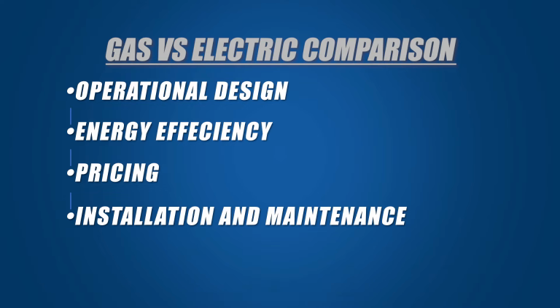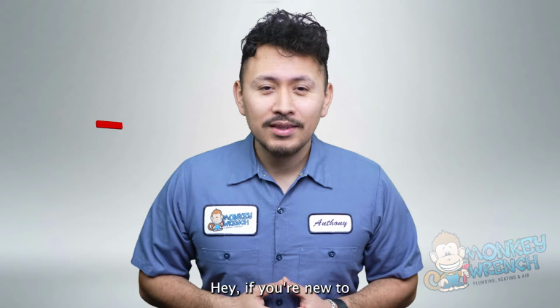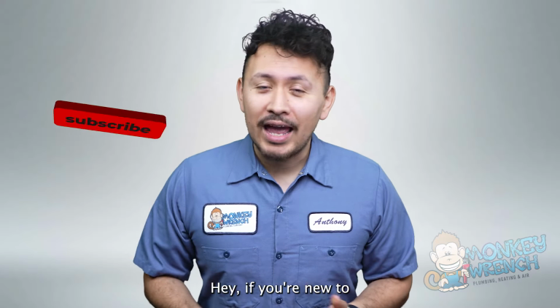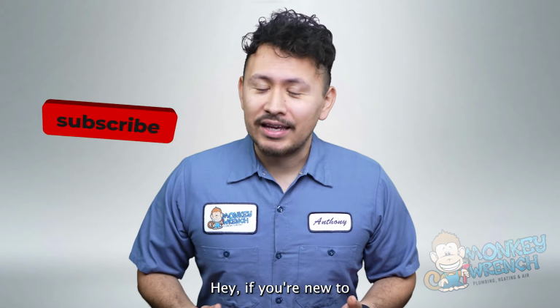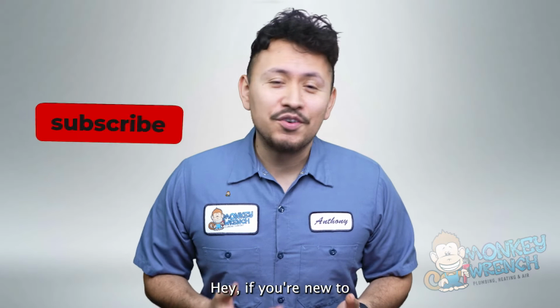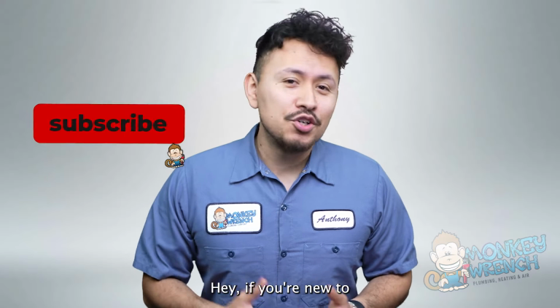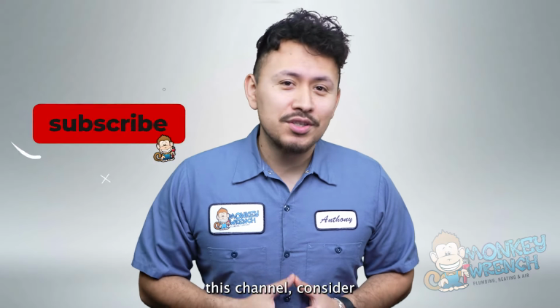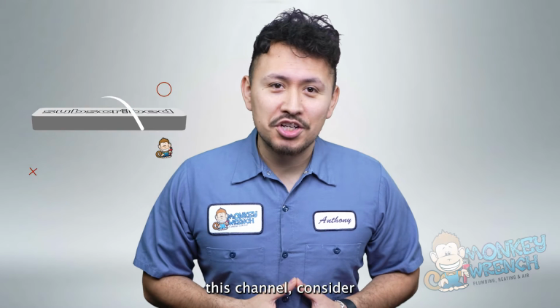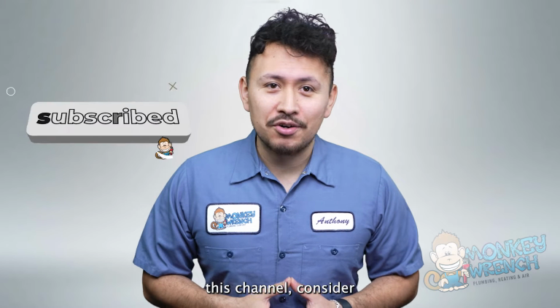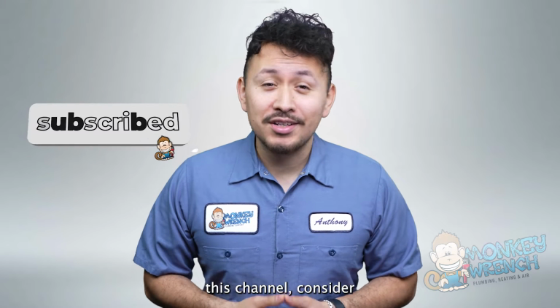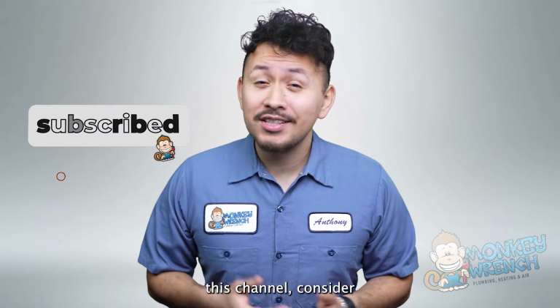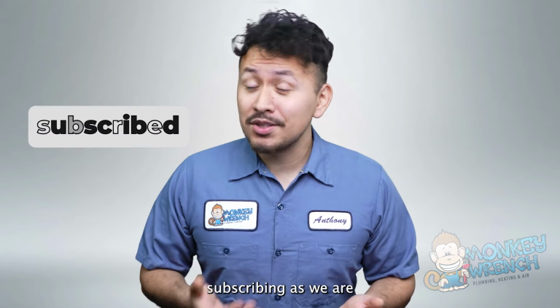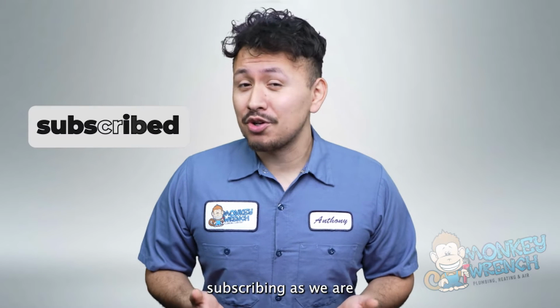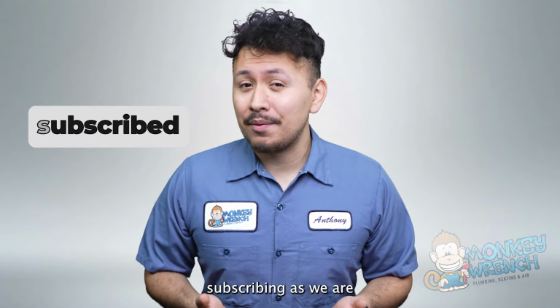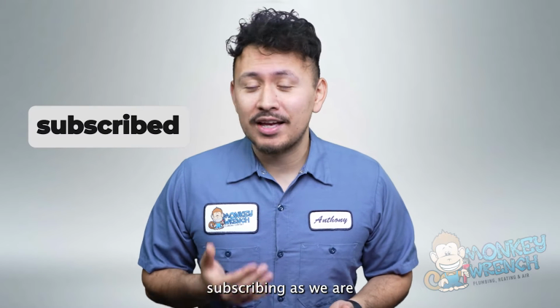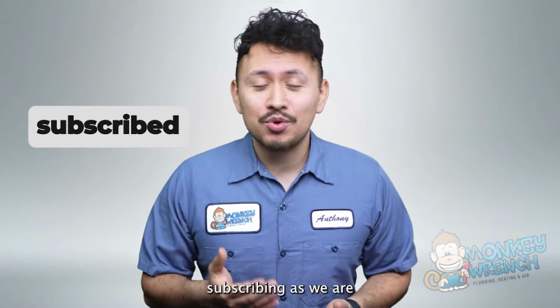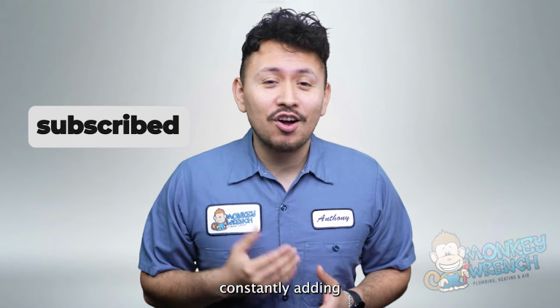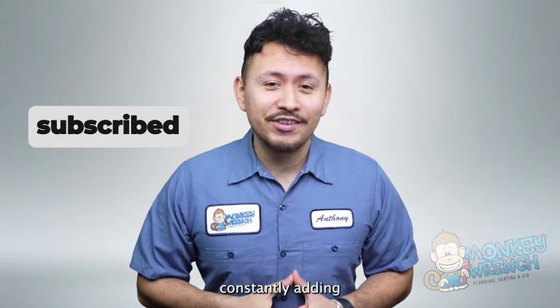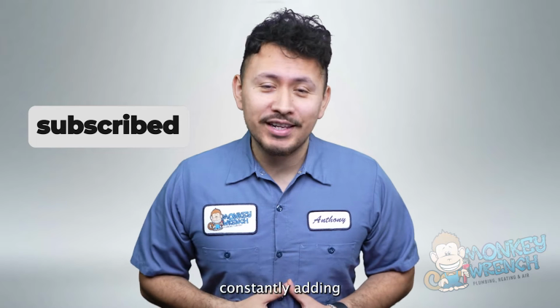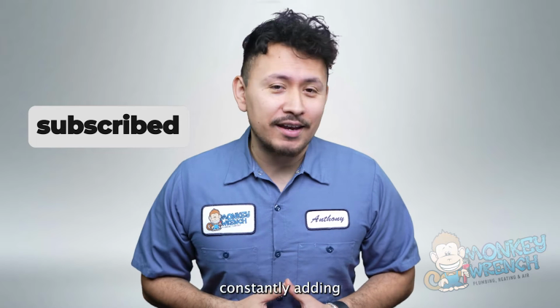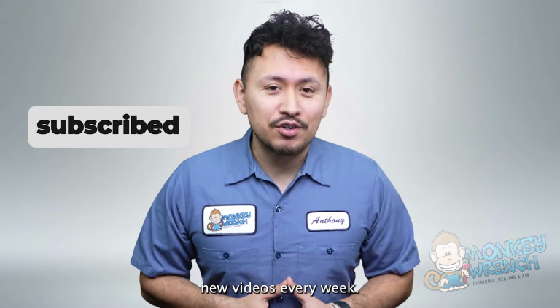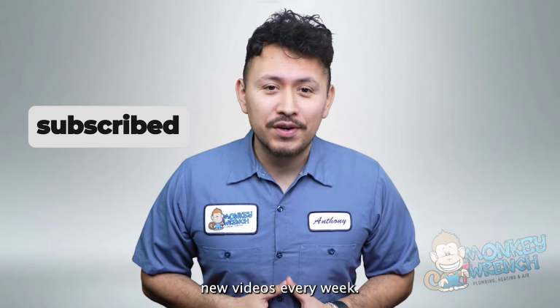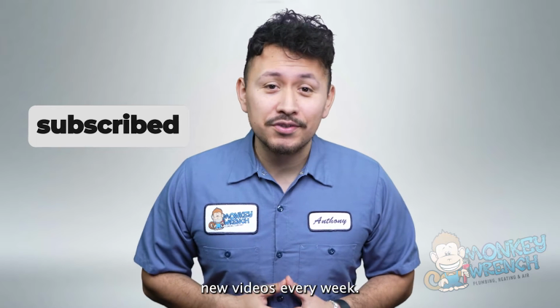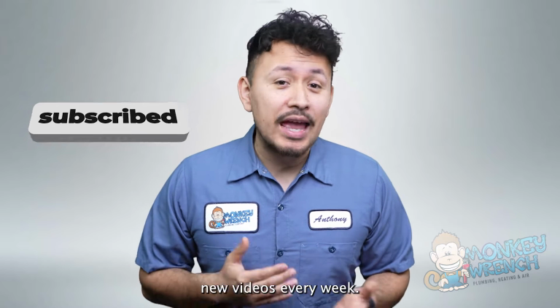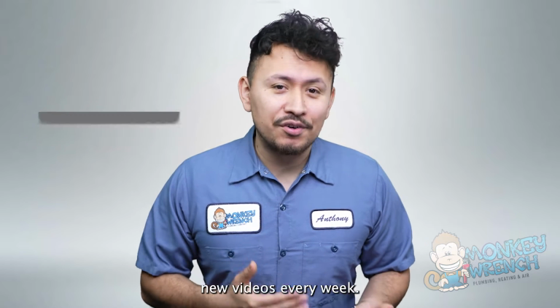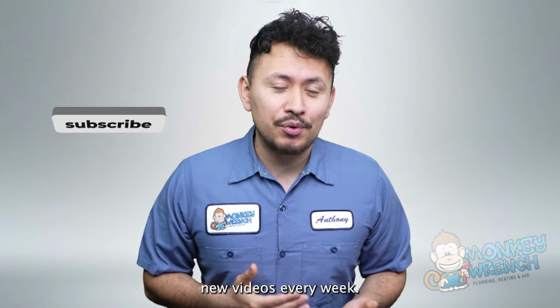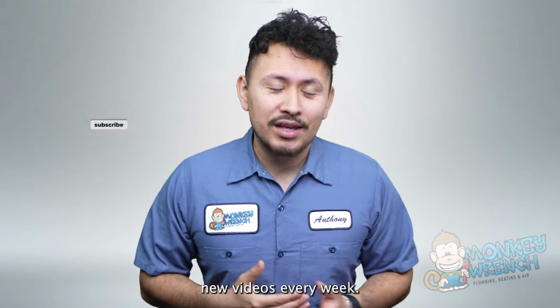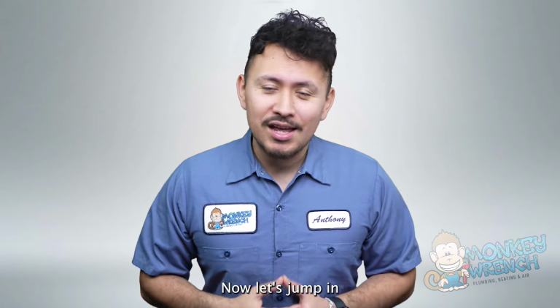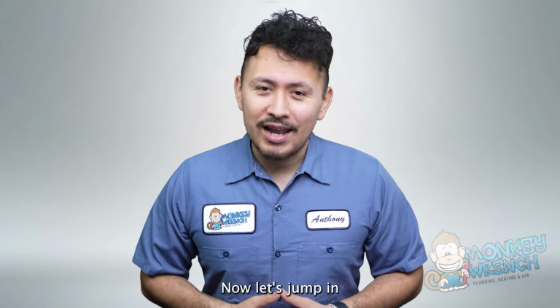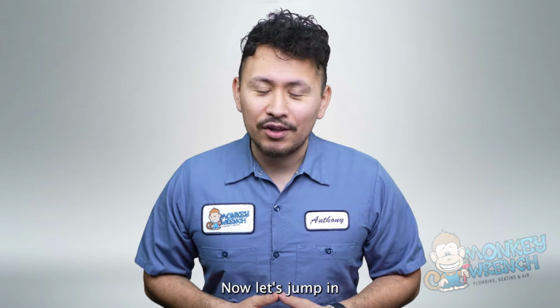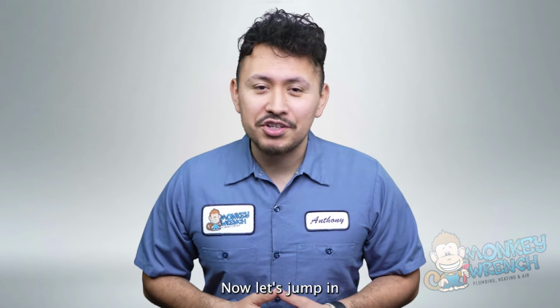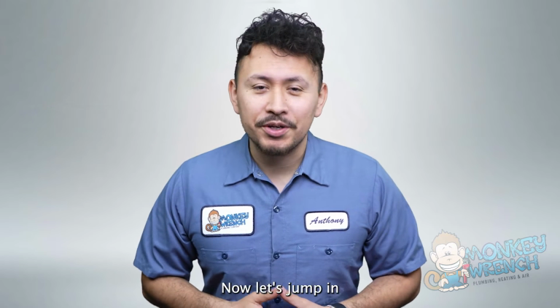If you're new to this channel, consider subscribing as we are constantly adding new videos every week. Now let's jump in.